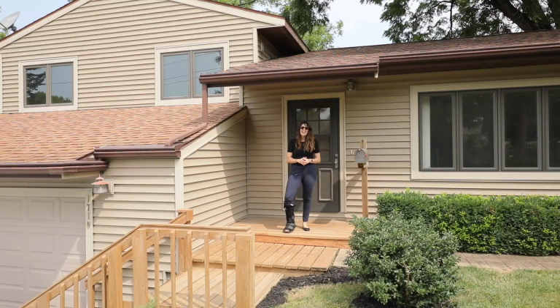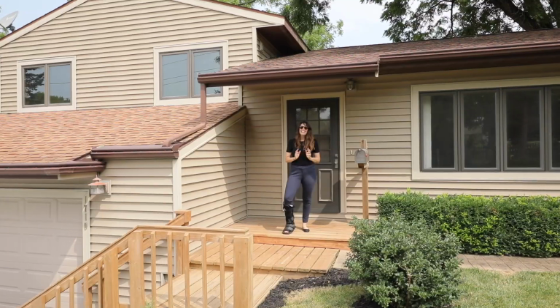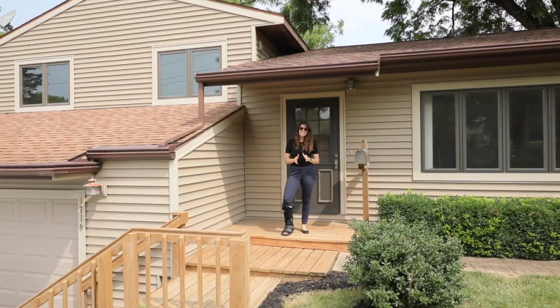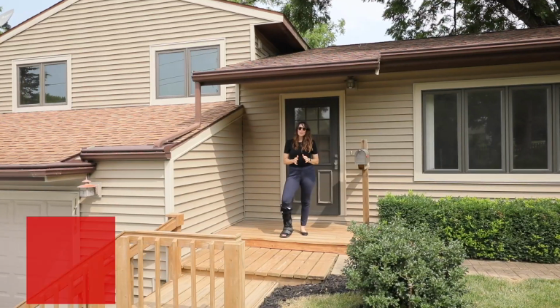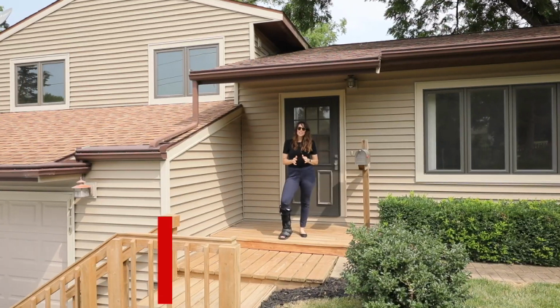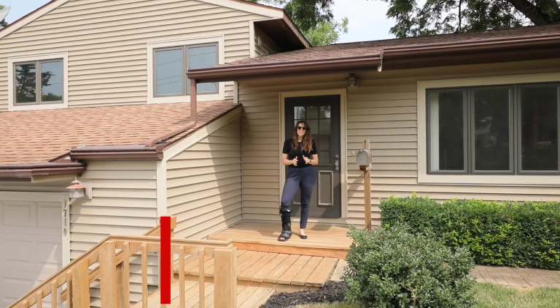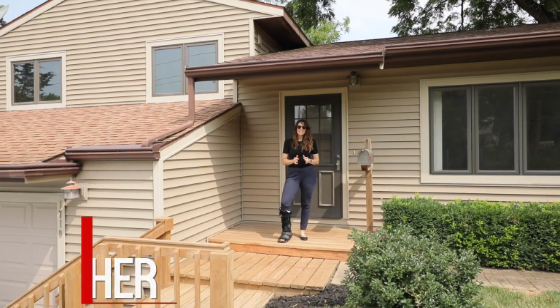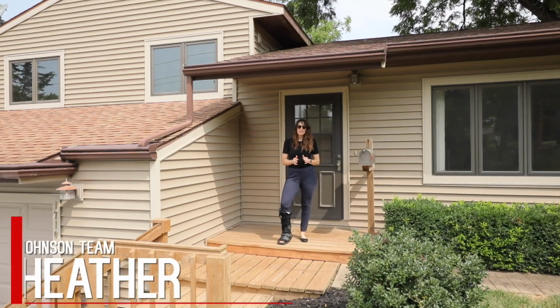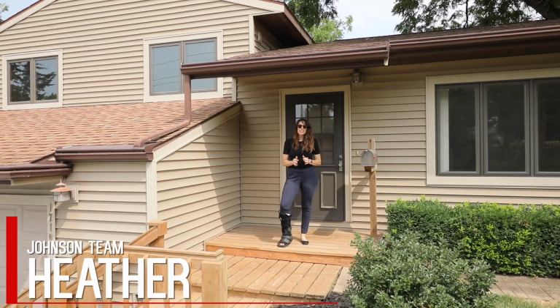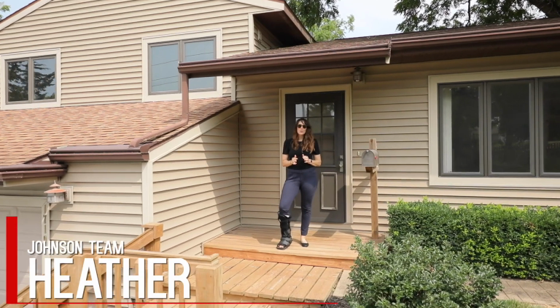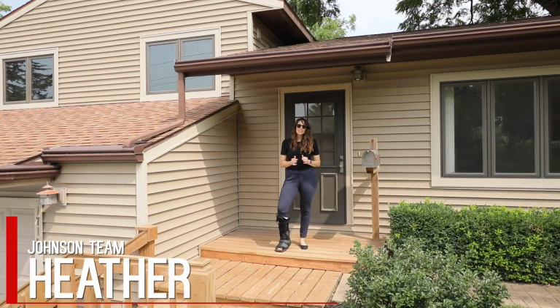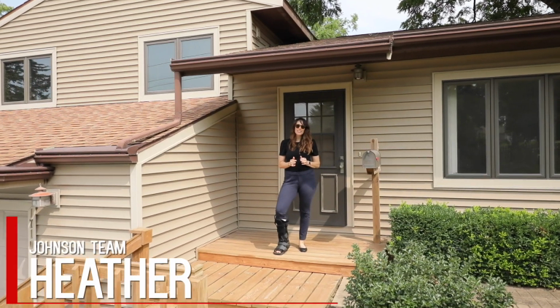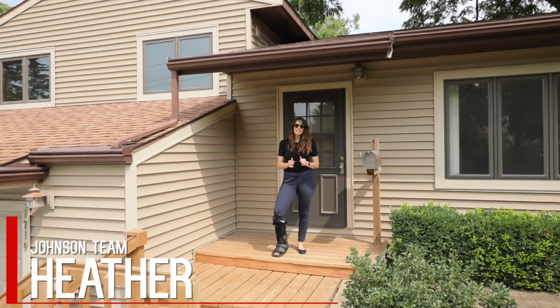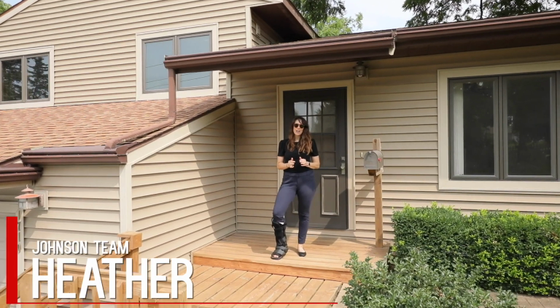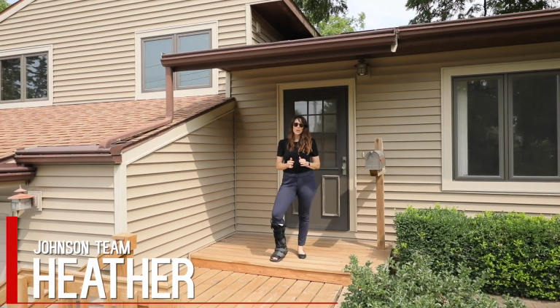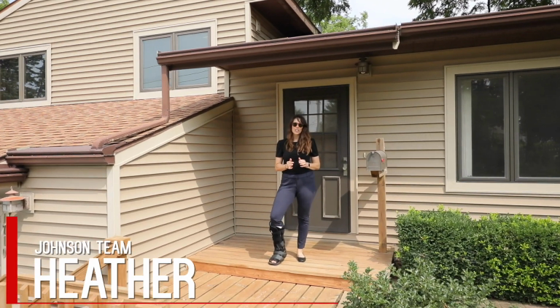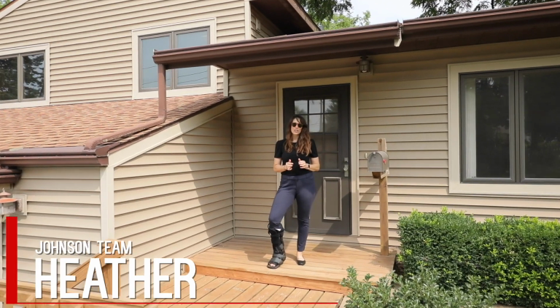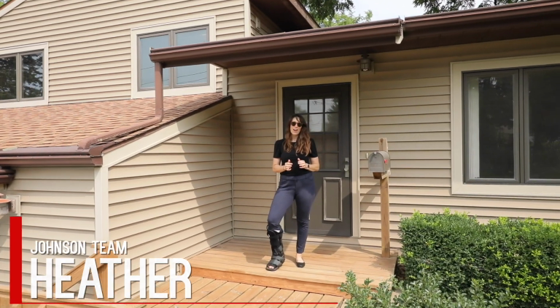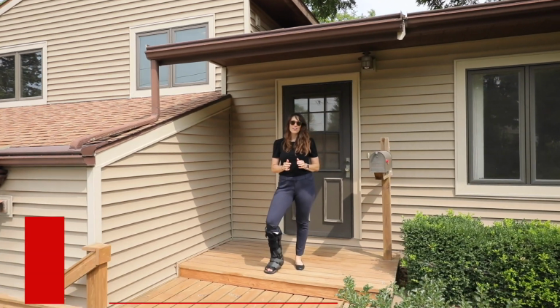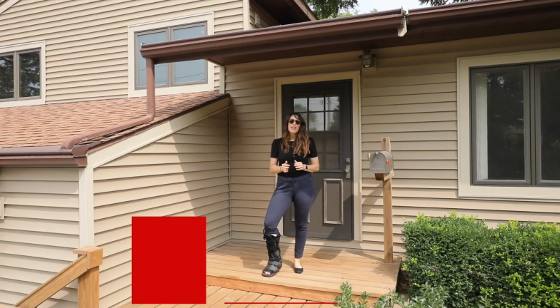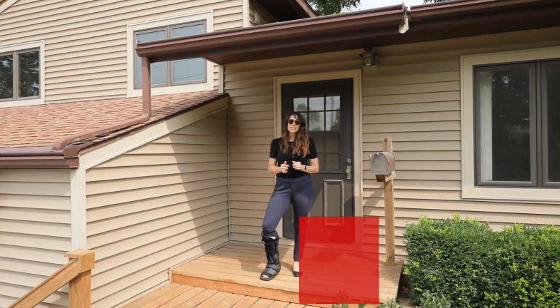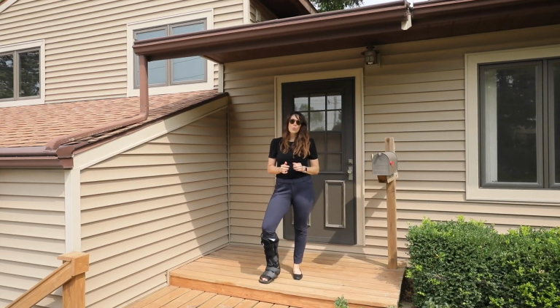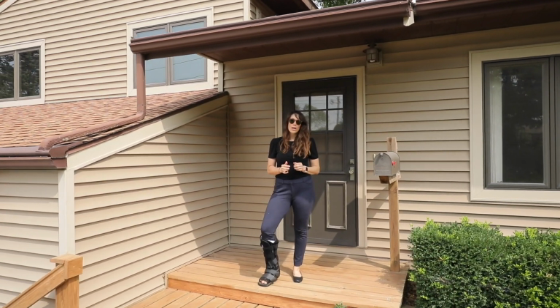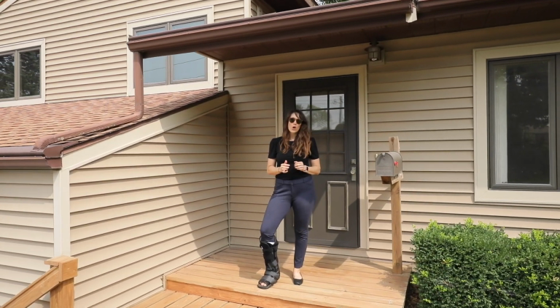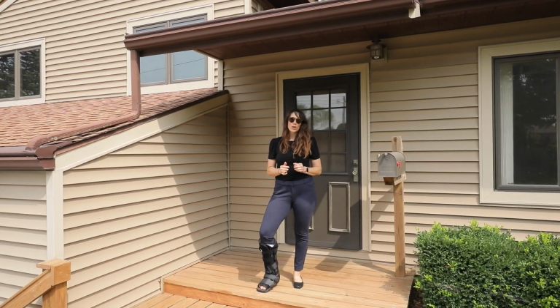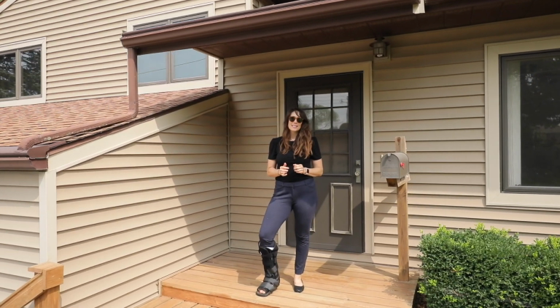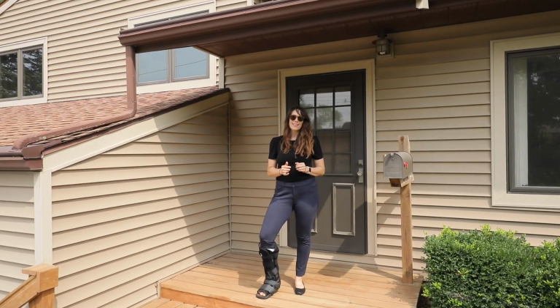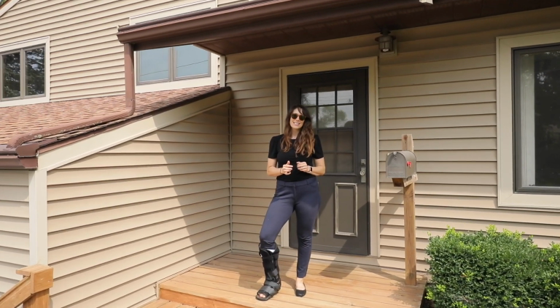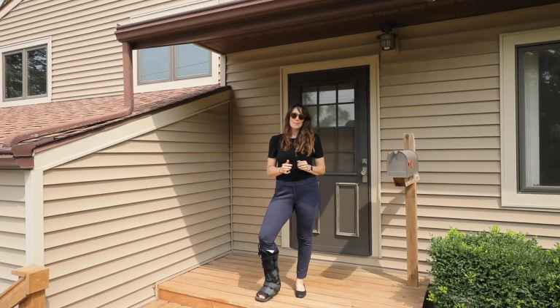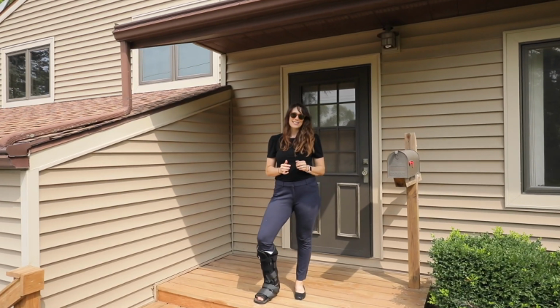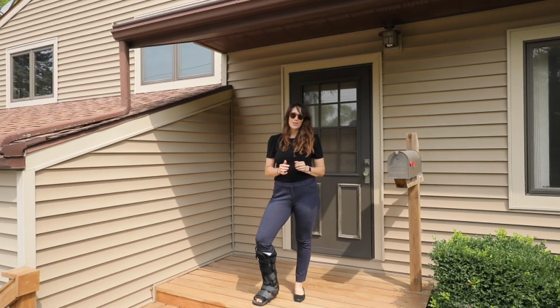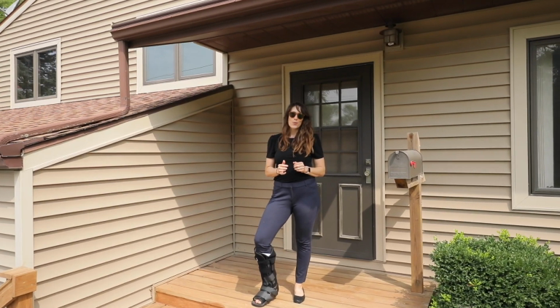This is Heather with the Johnson team. Today we're at 1710 Rochester Ave. This is a one owner, meticulously maintained home.